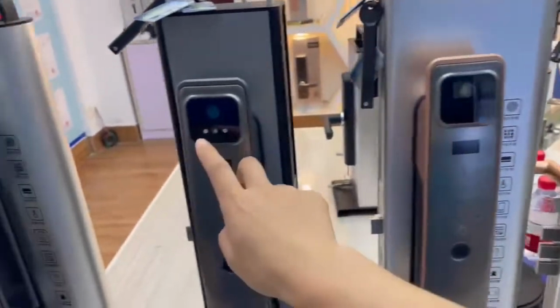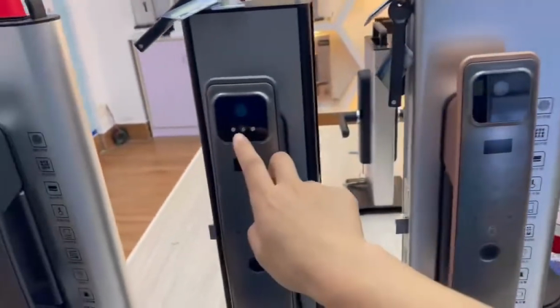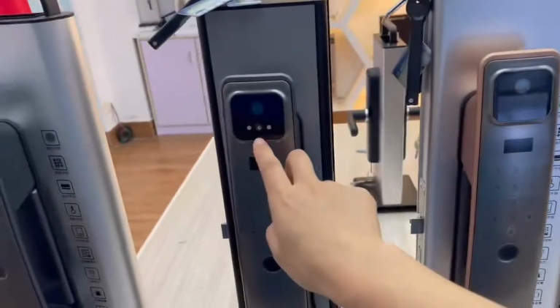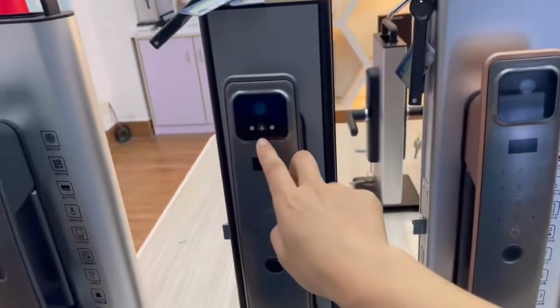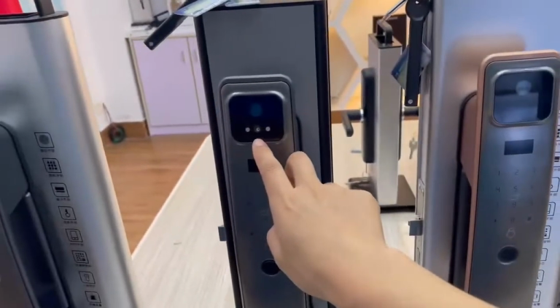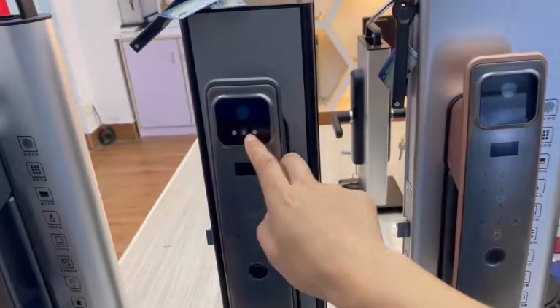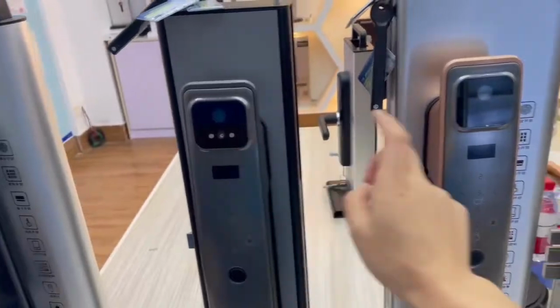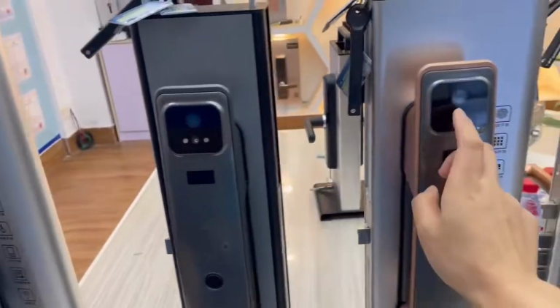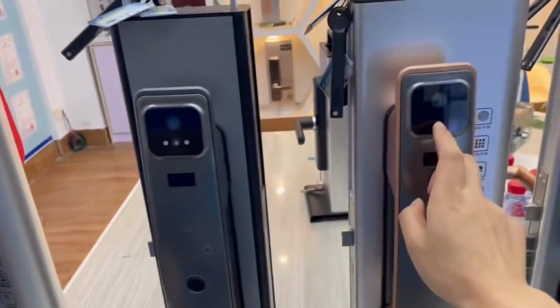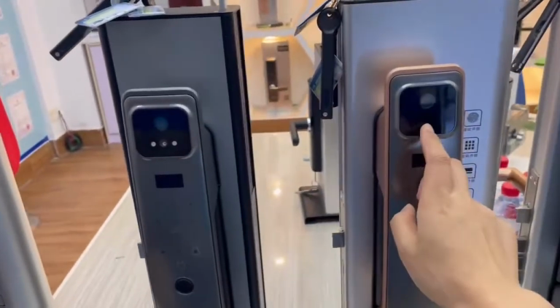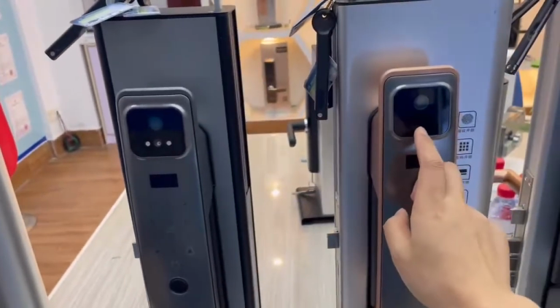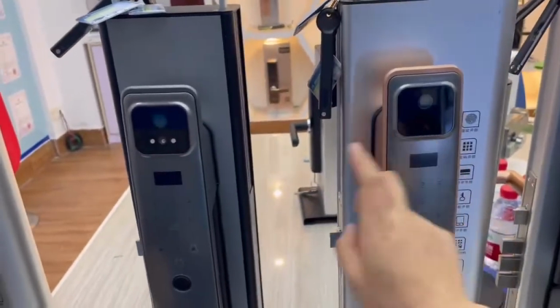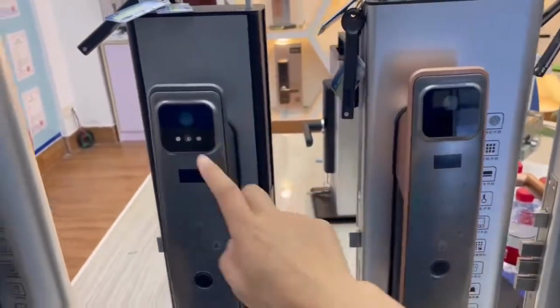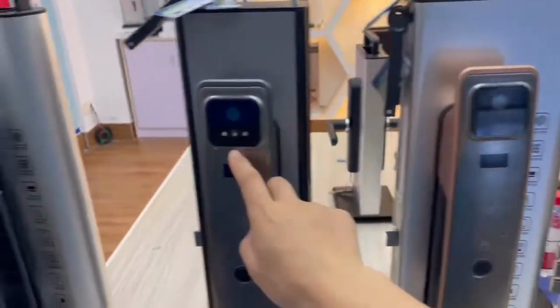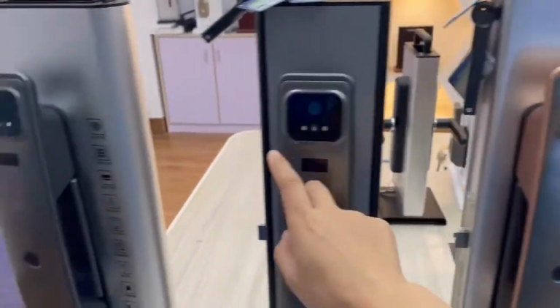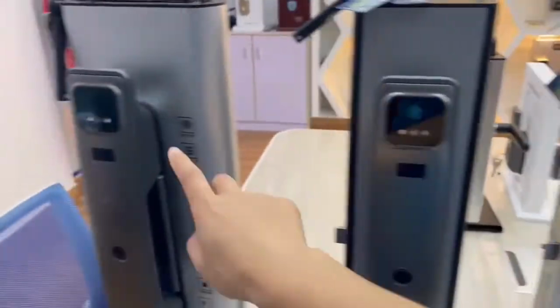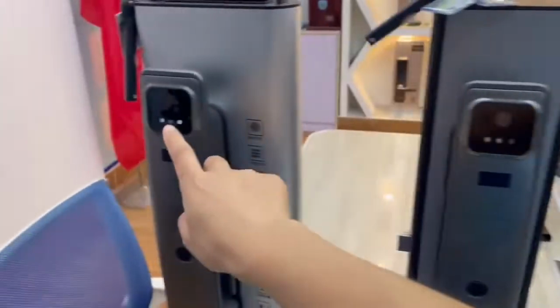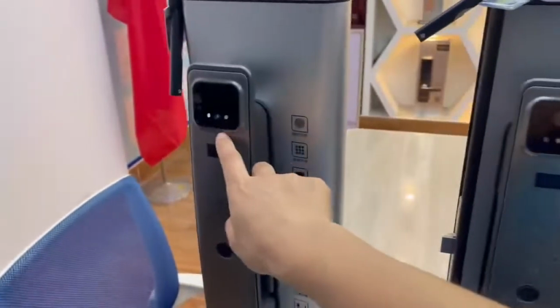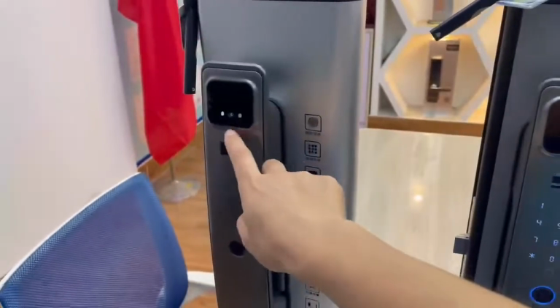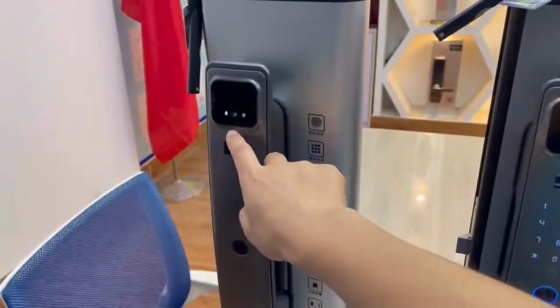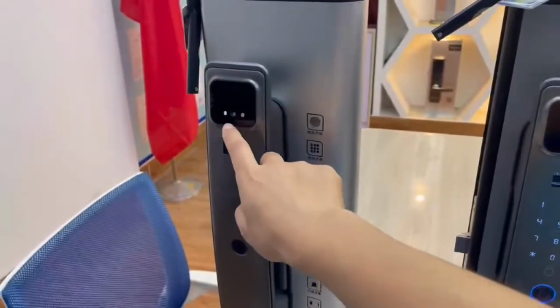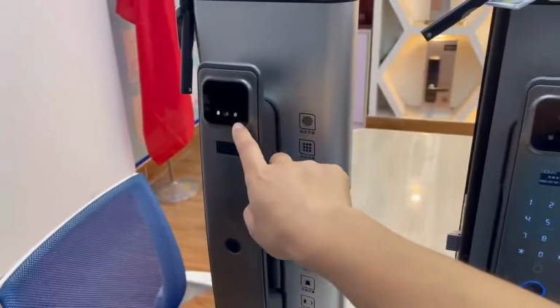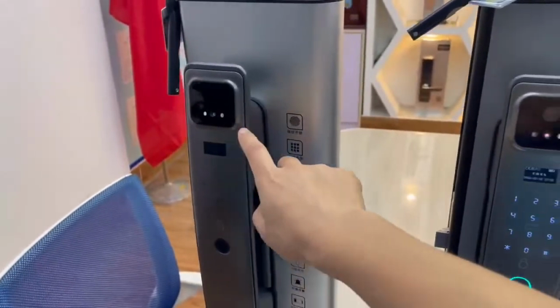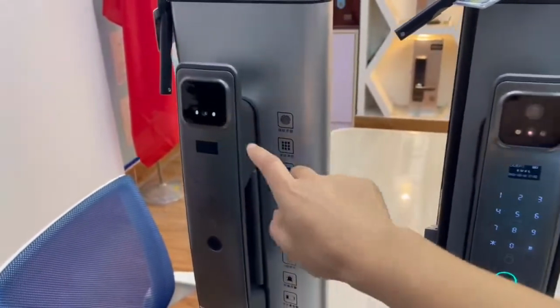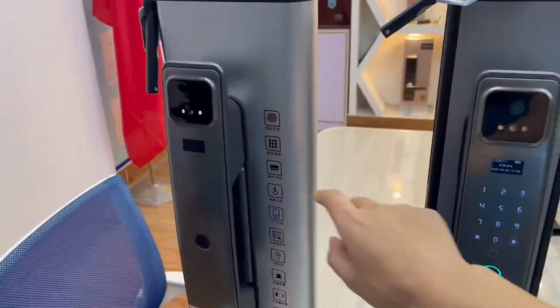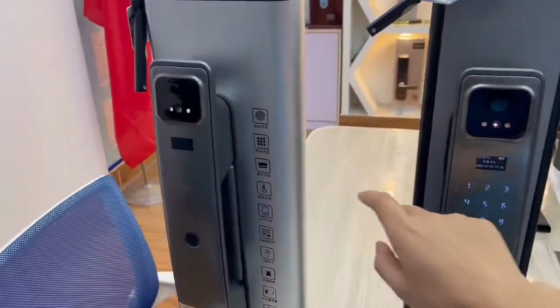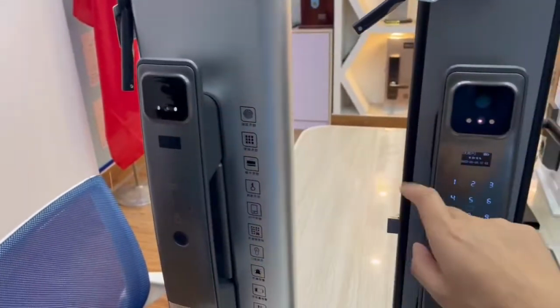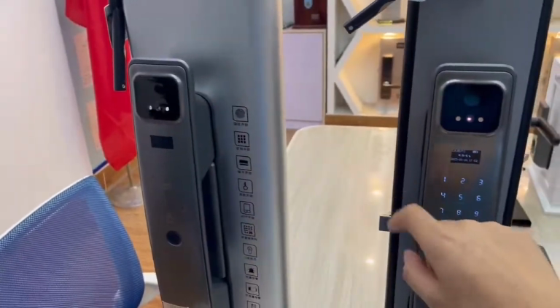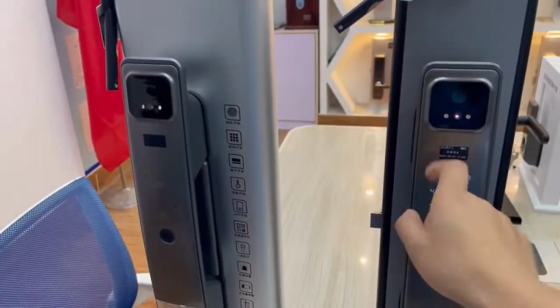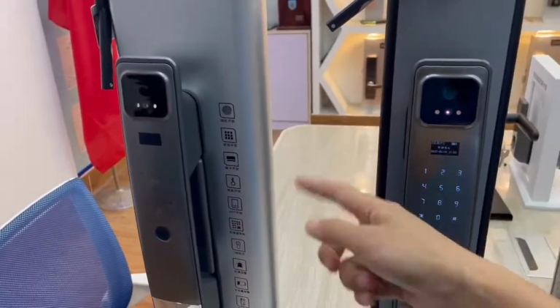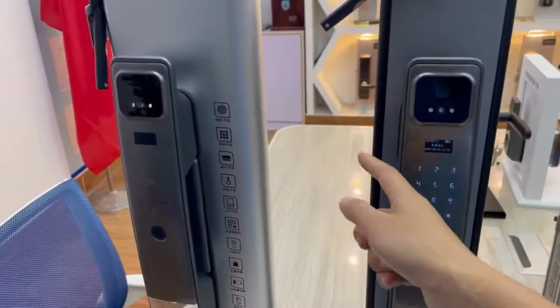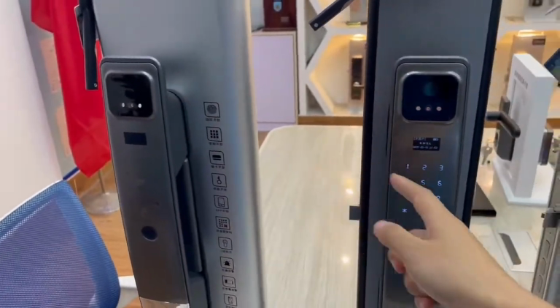You see, this one is without camera, and this one is with 3D — this one is with 3D face unlock.